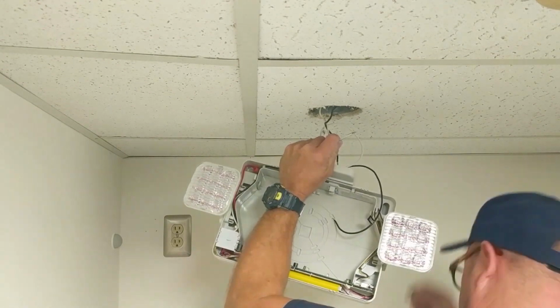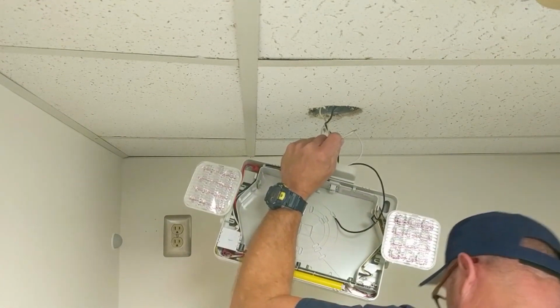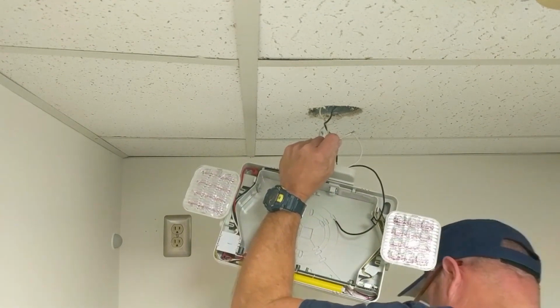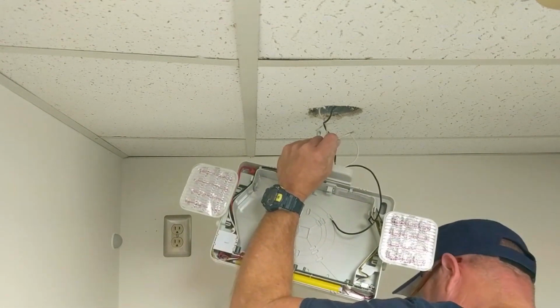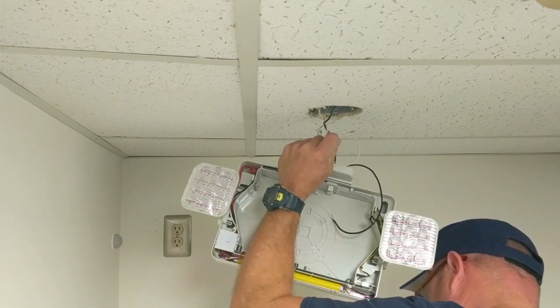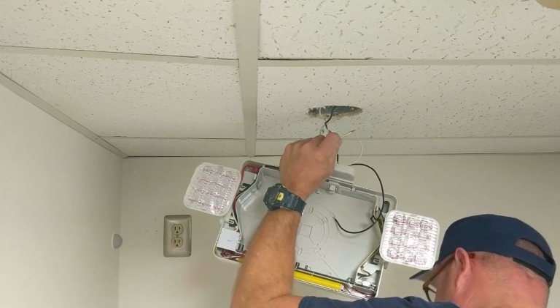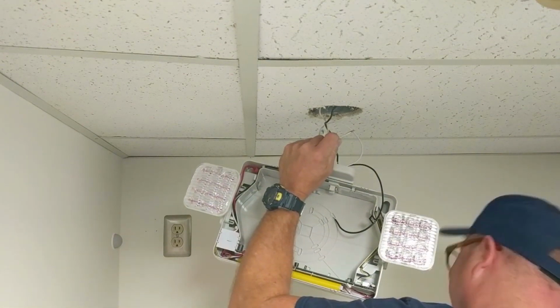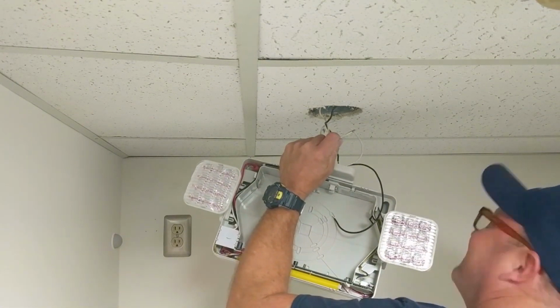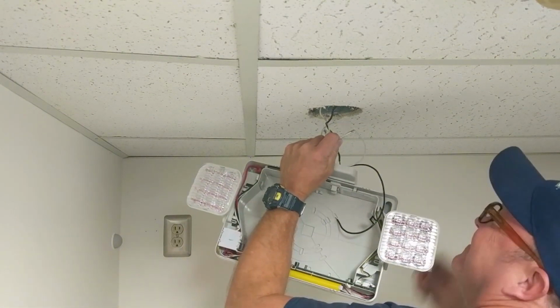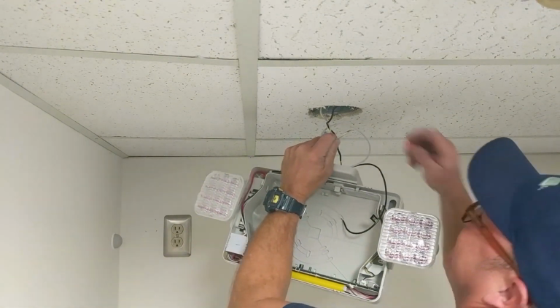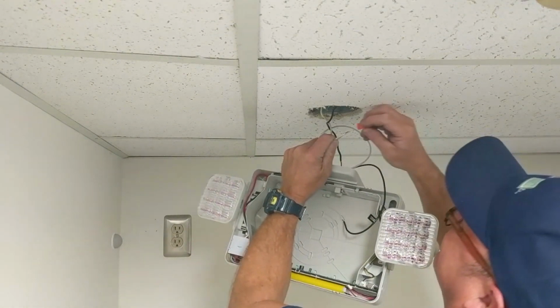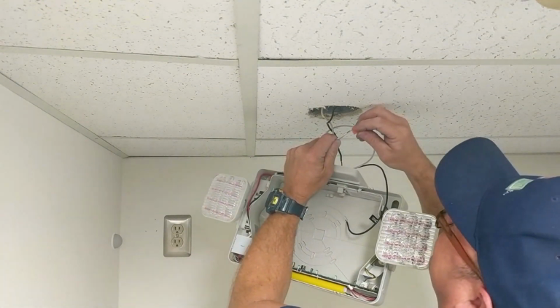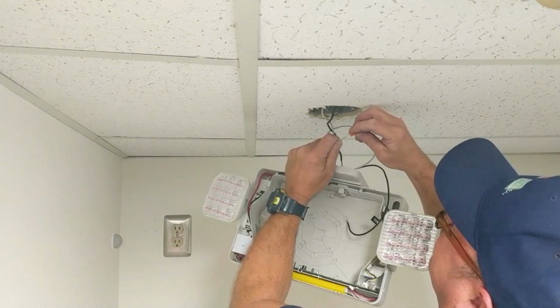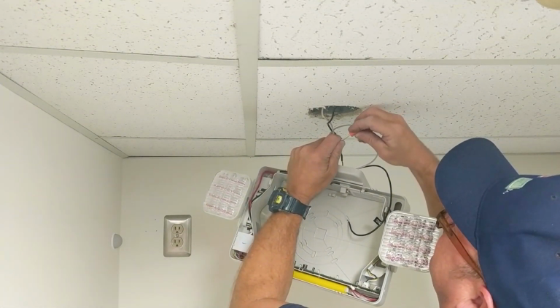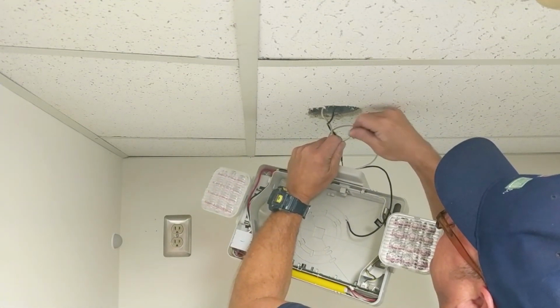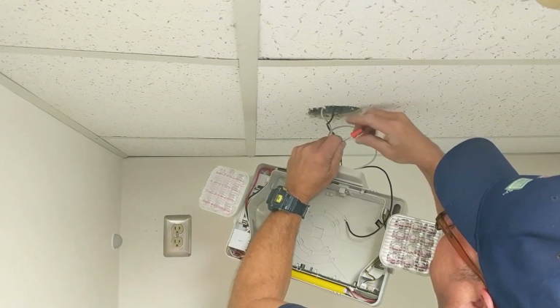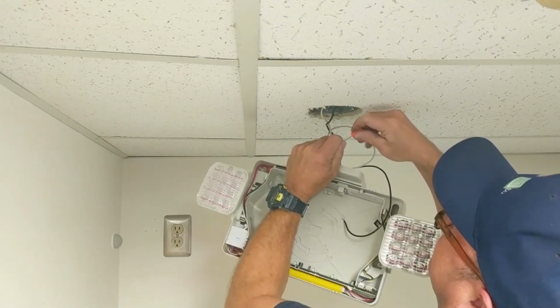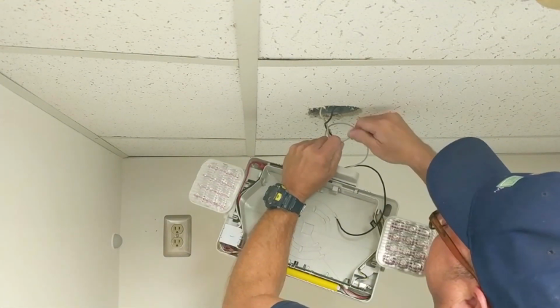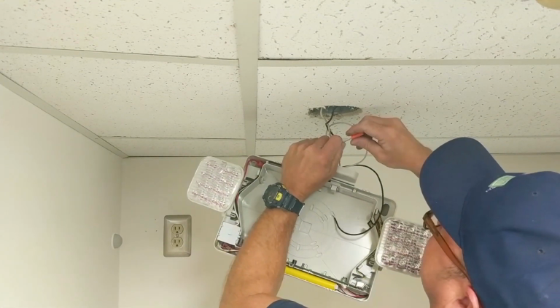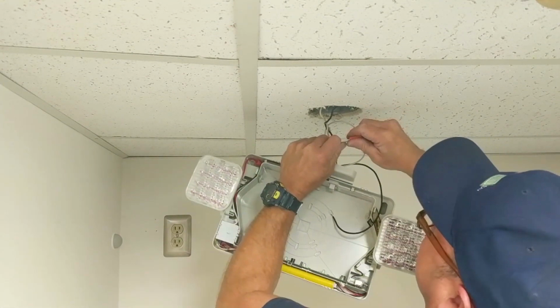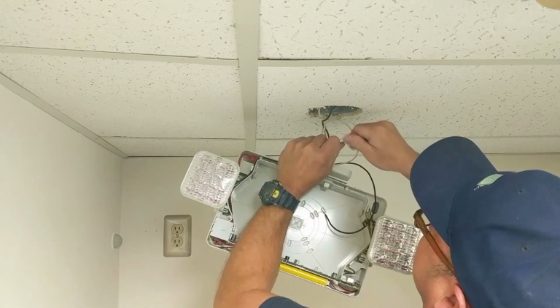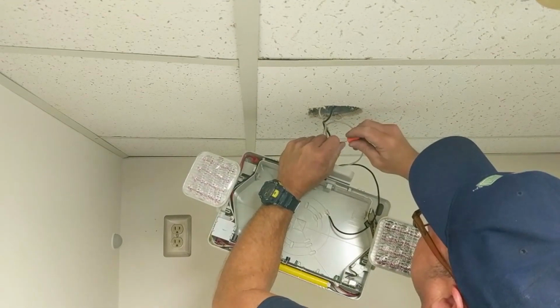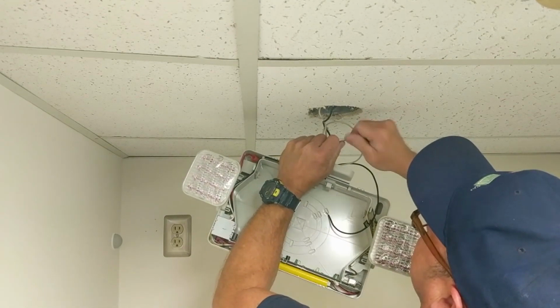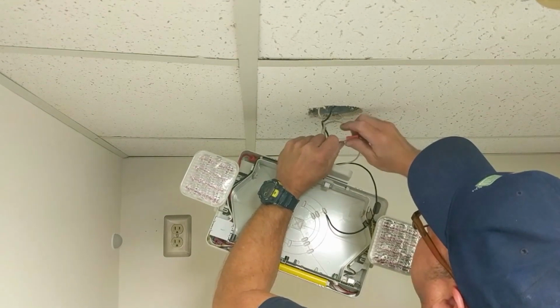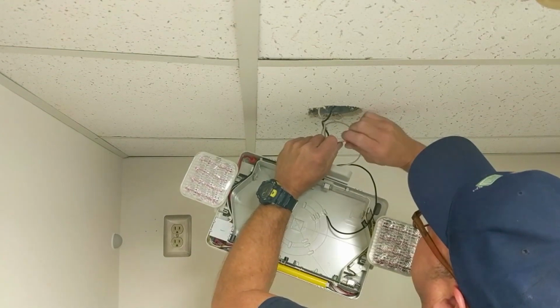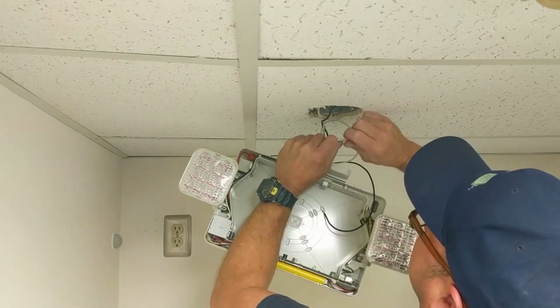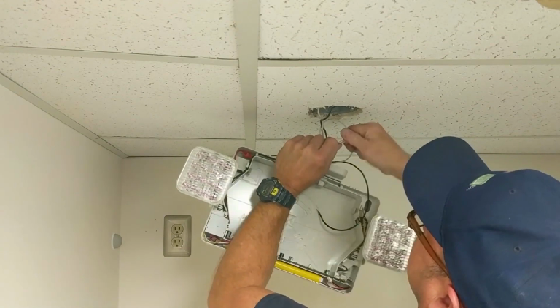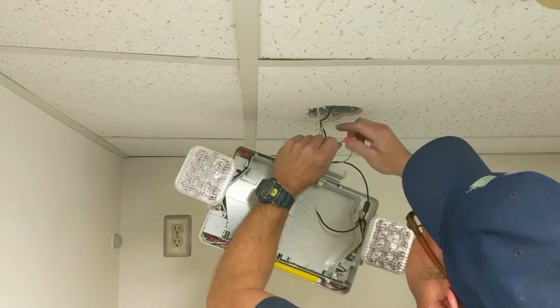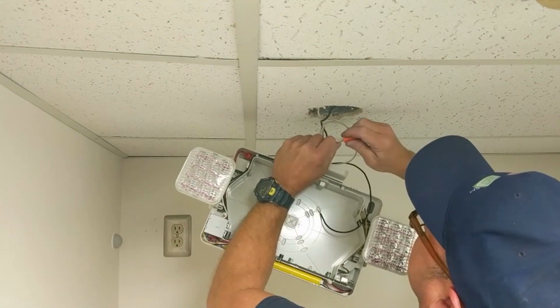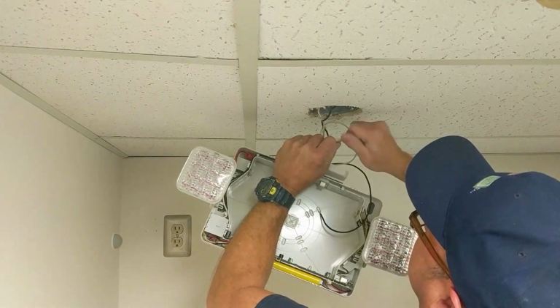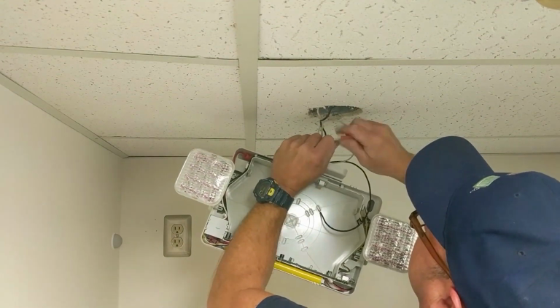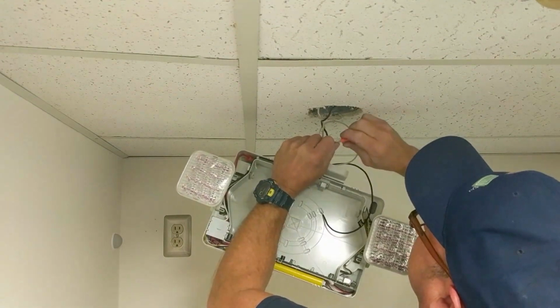Never attempt to wire an exit sign while the electricity is still on. Always turn the power off first.